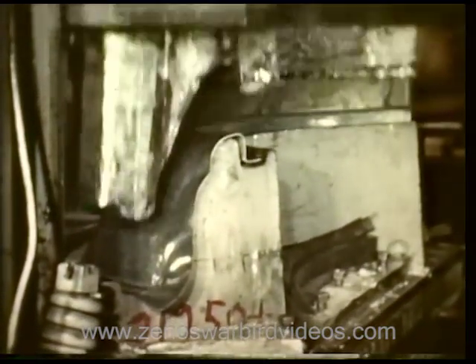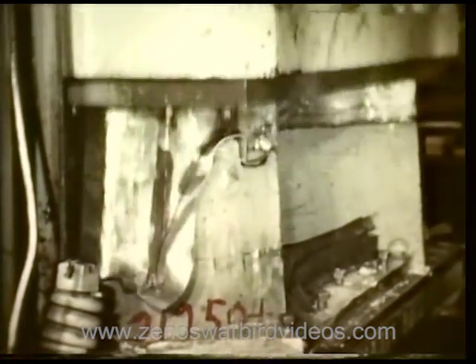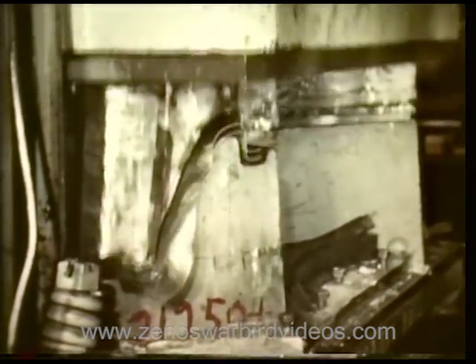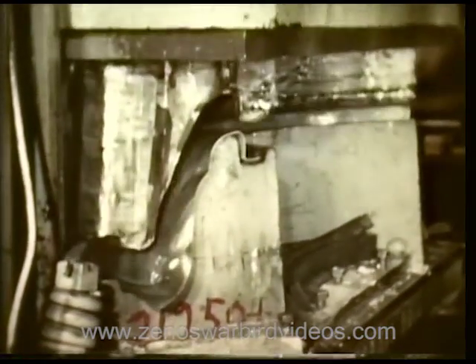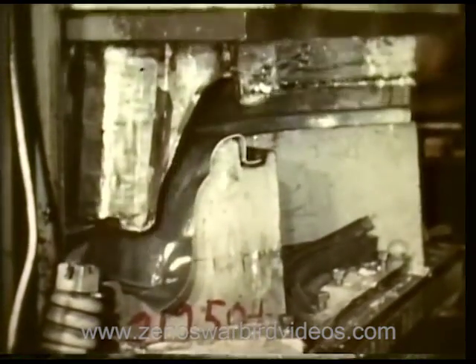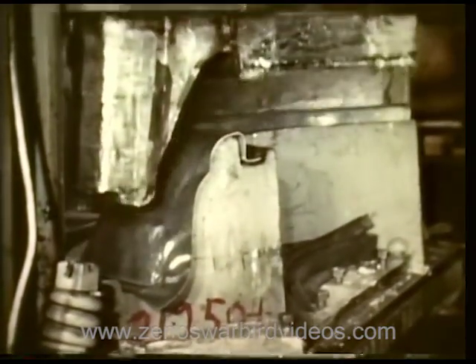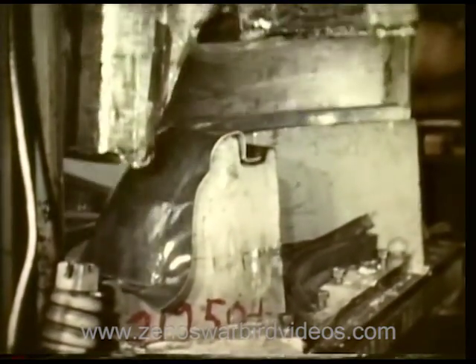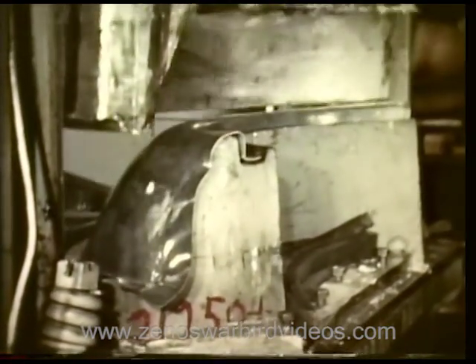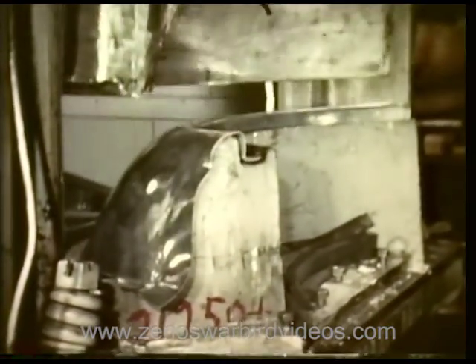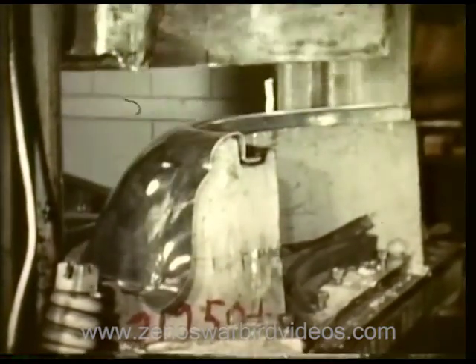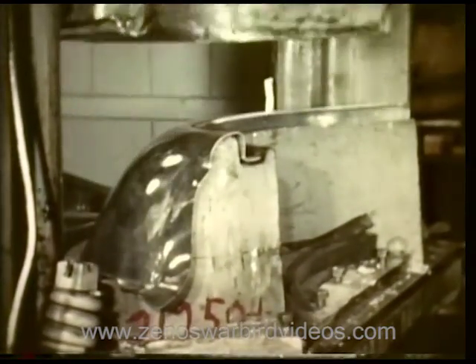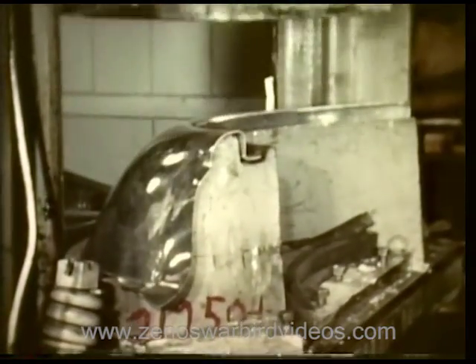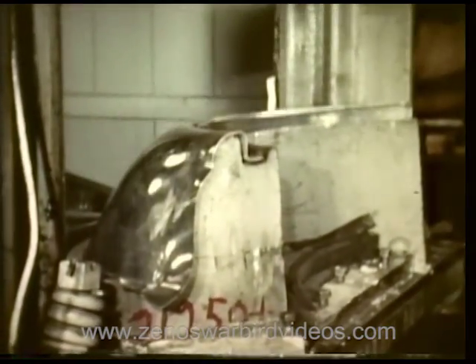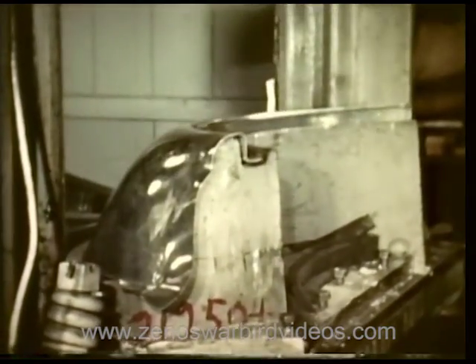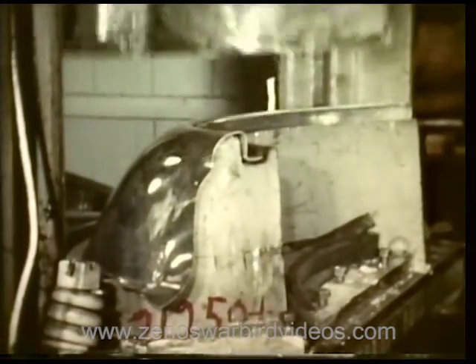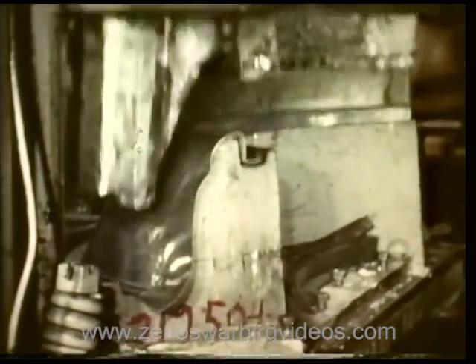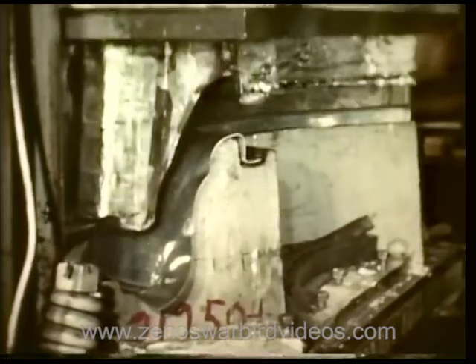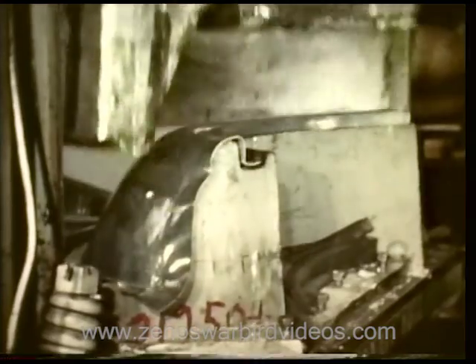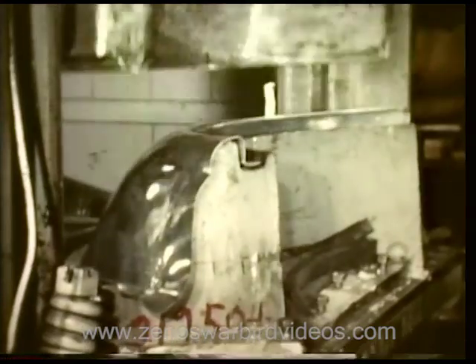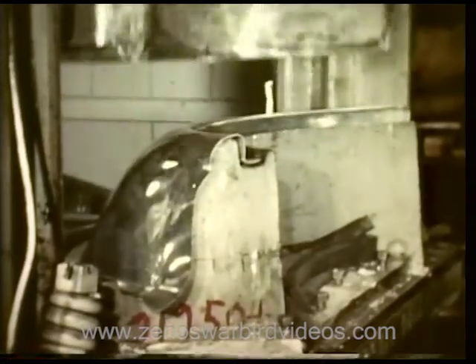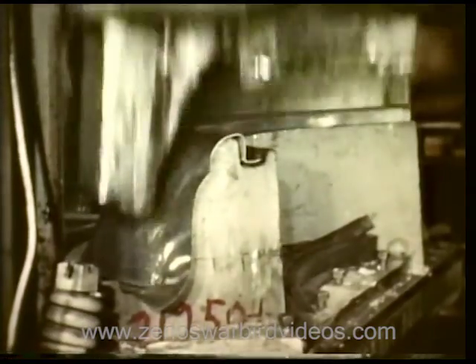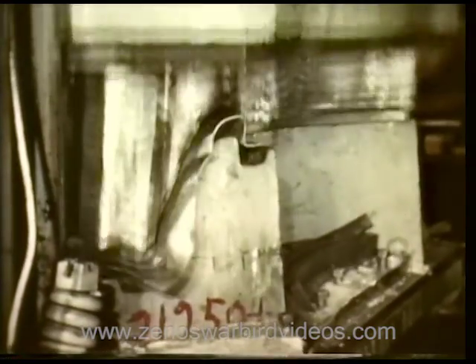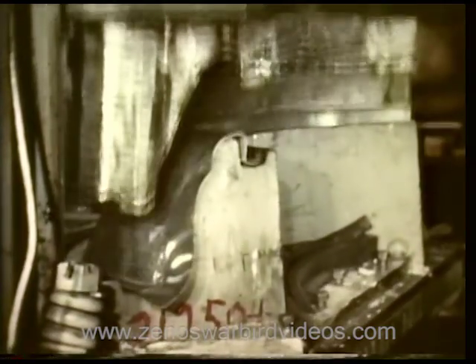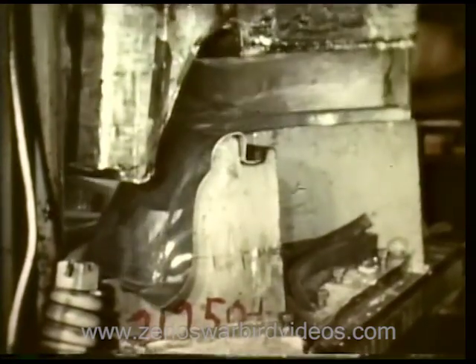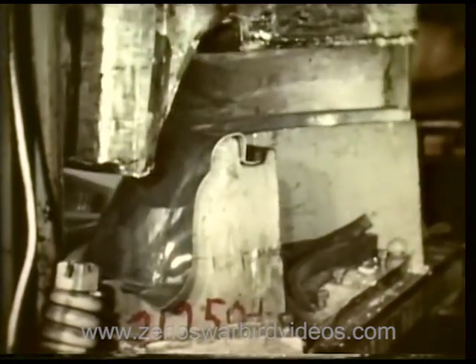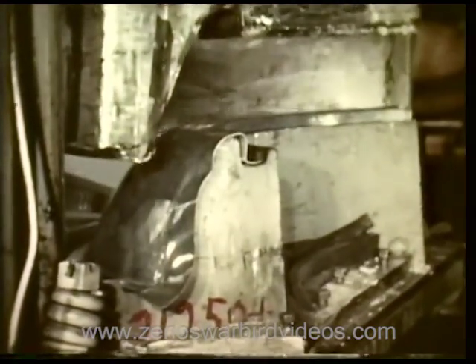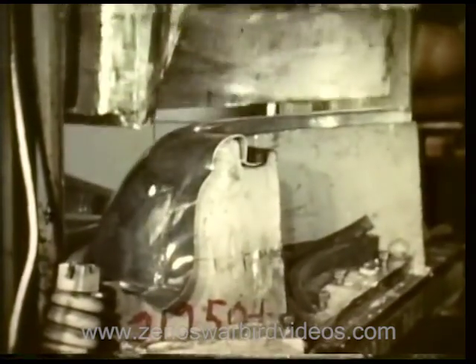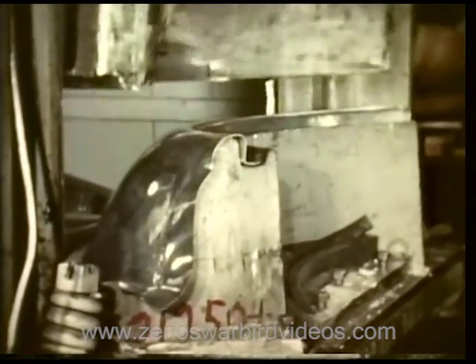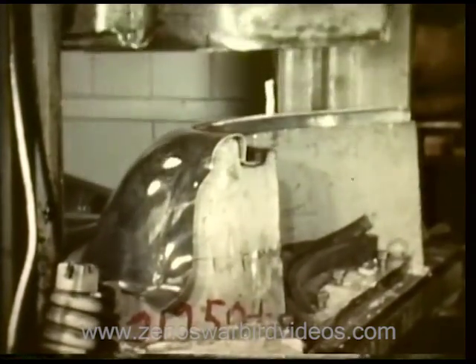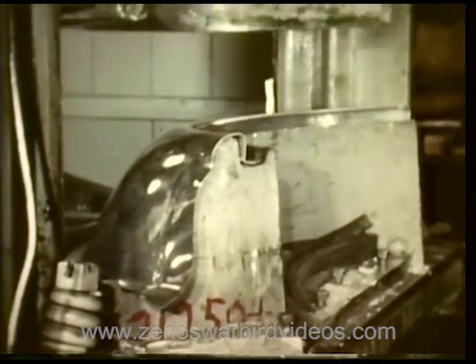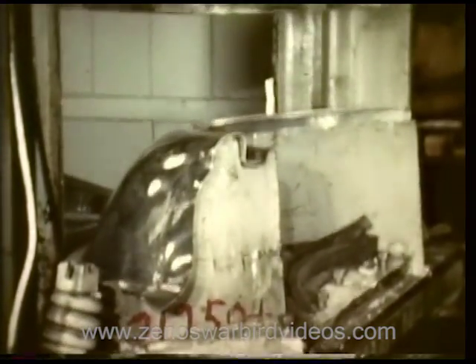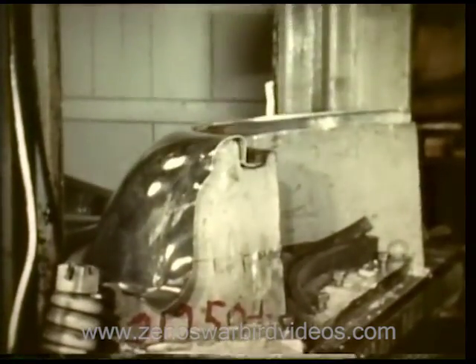With tremendous power and weight, the drop hammer stamps the sheet metal into proper shape.